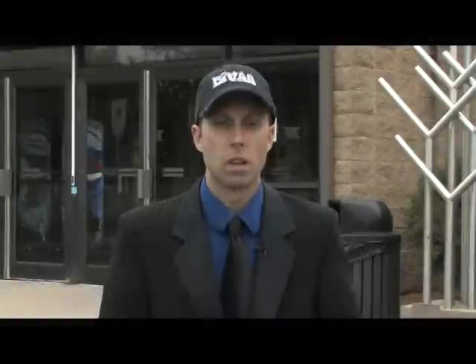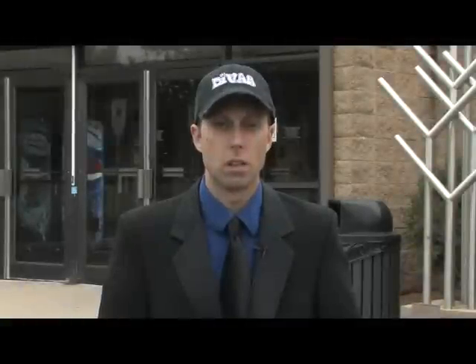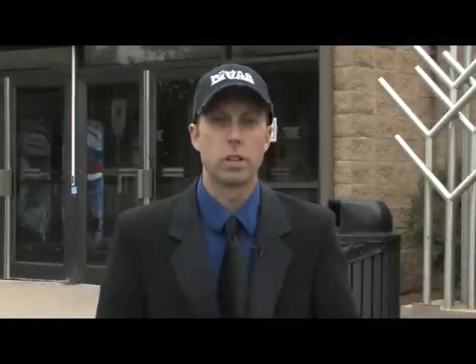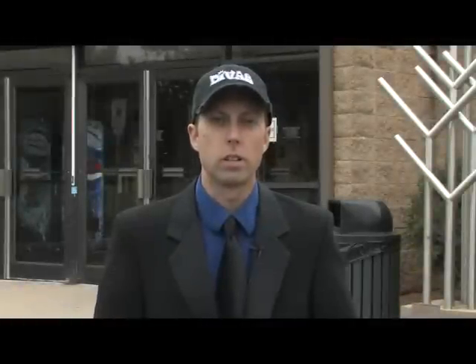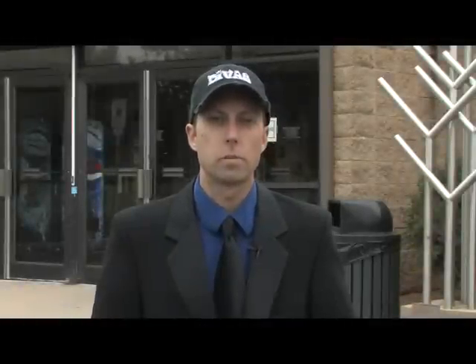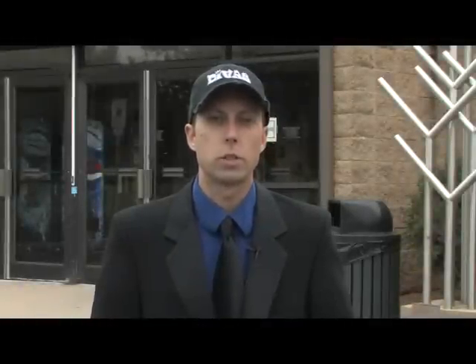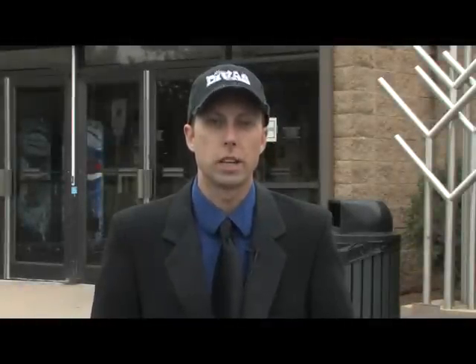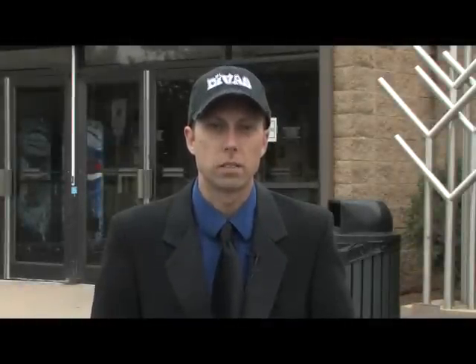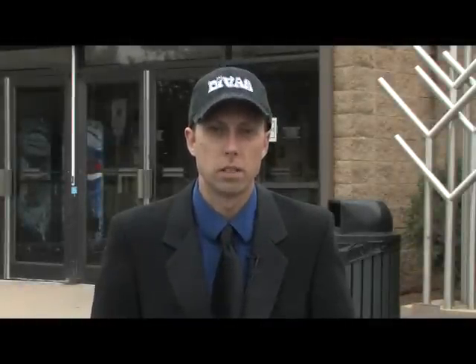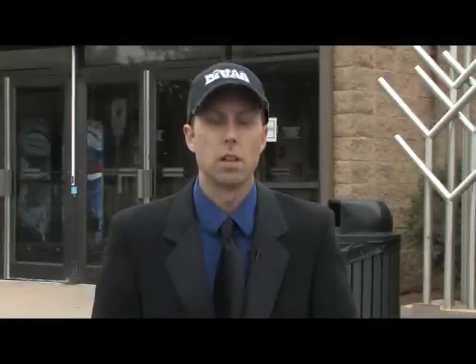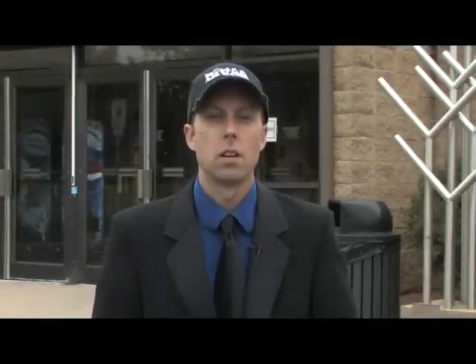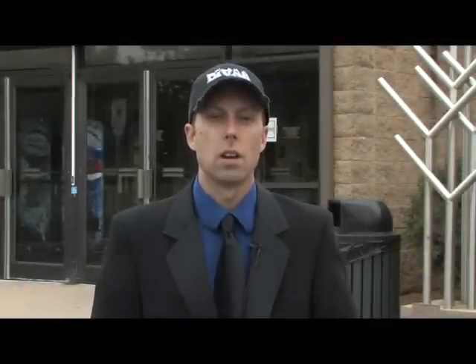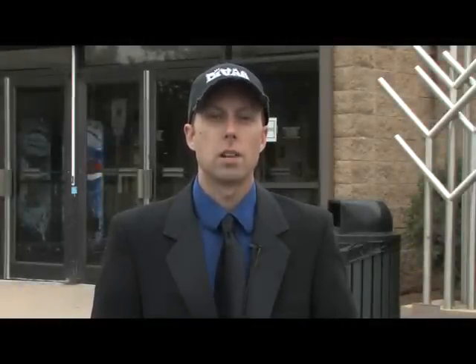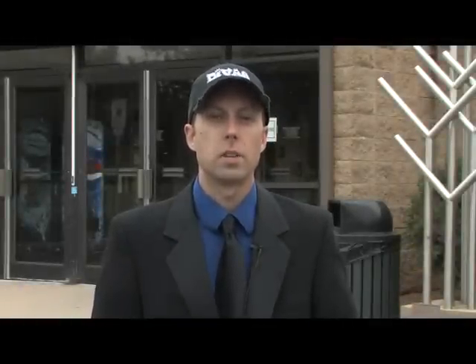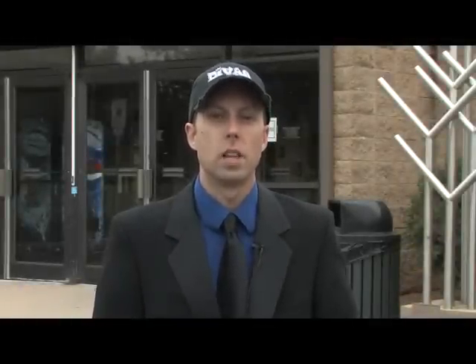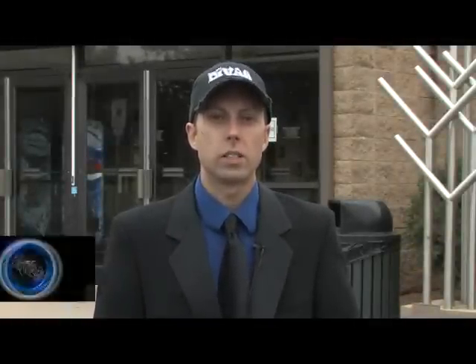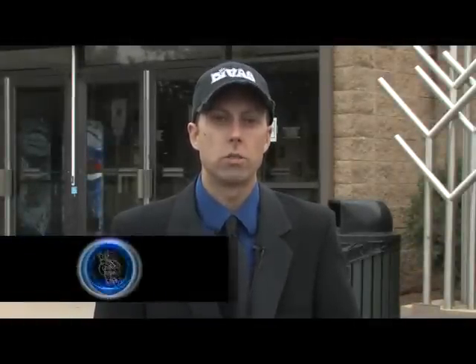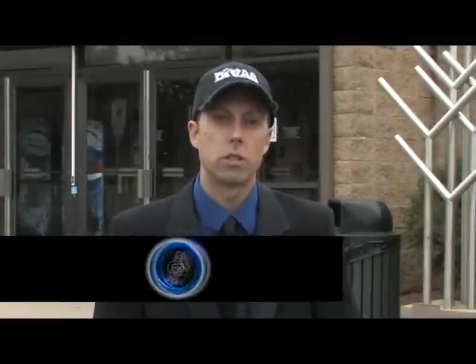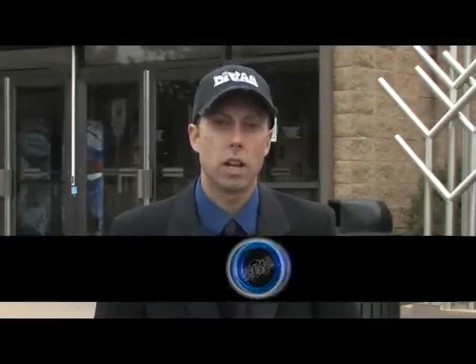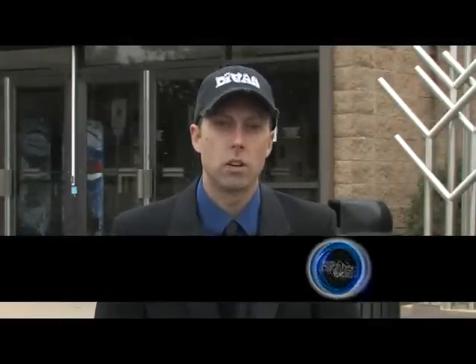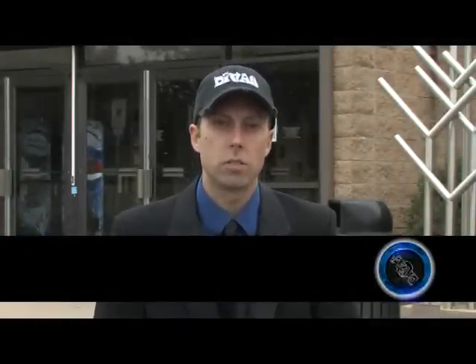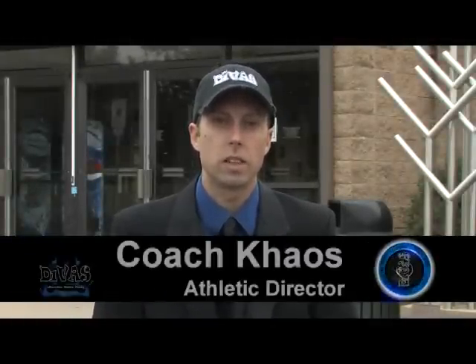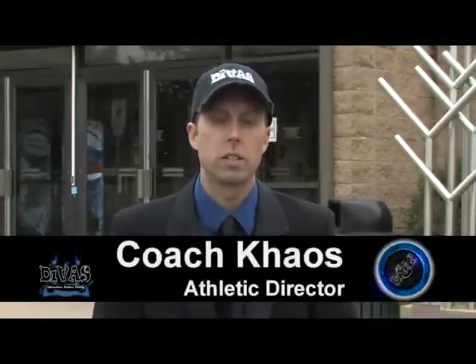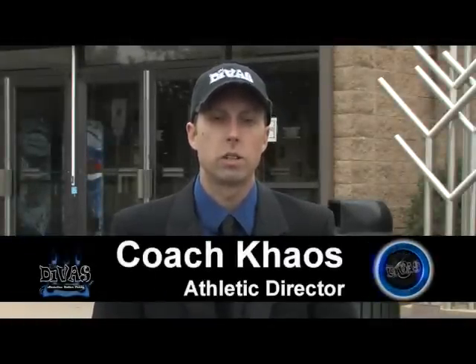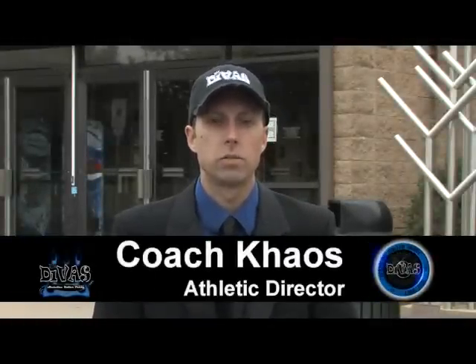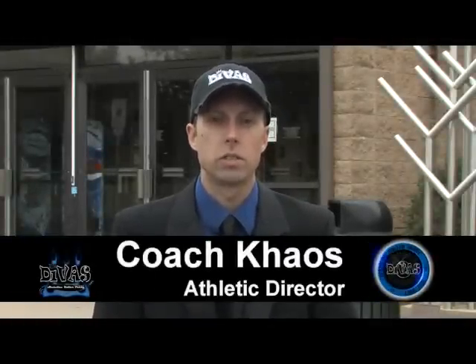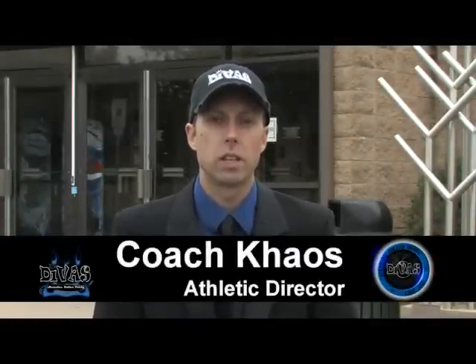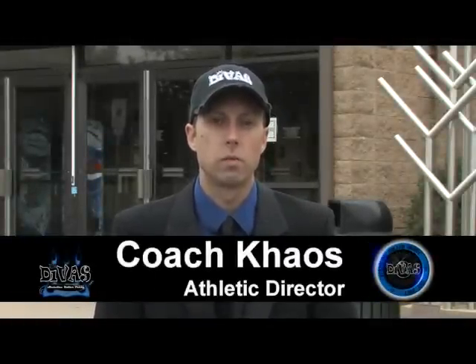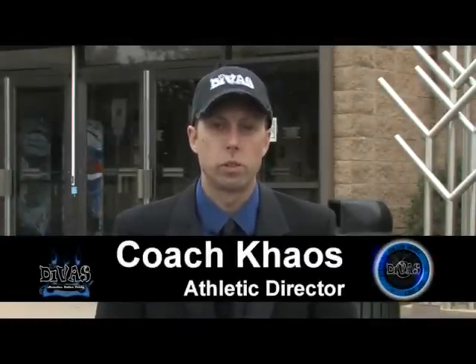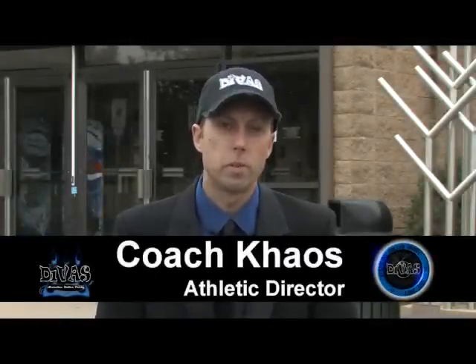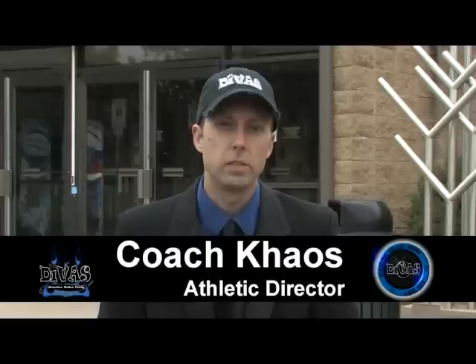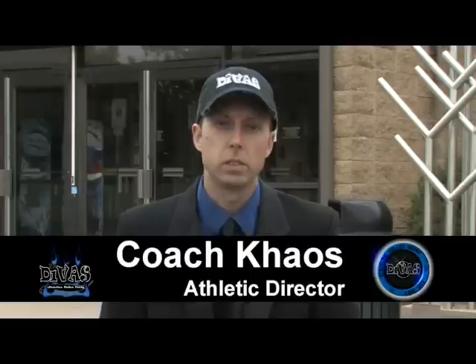Hello there, I'm Coach Kaos. I am the line coach and also the athletic director for the State Line Roller Derby Divas.